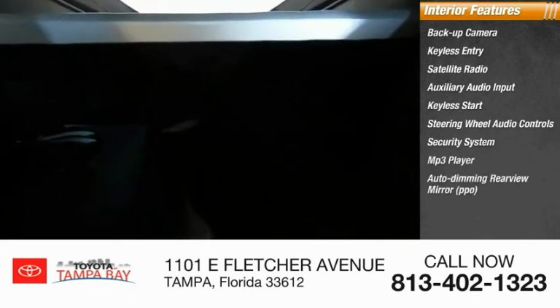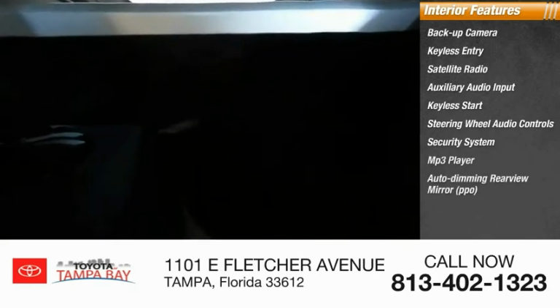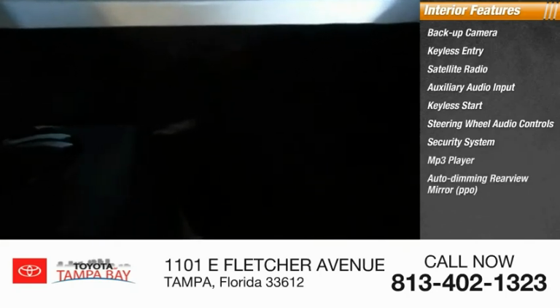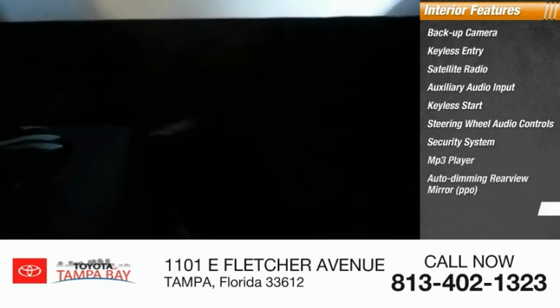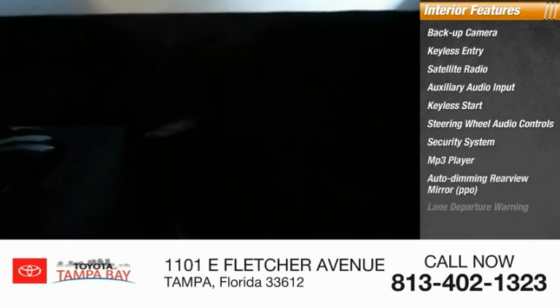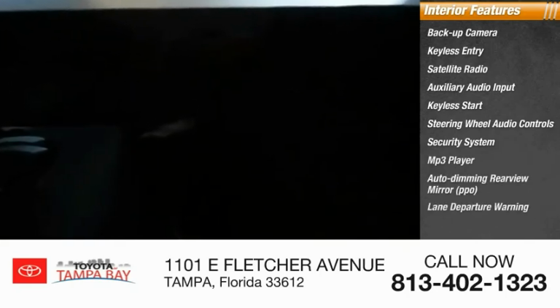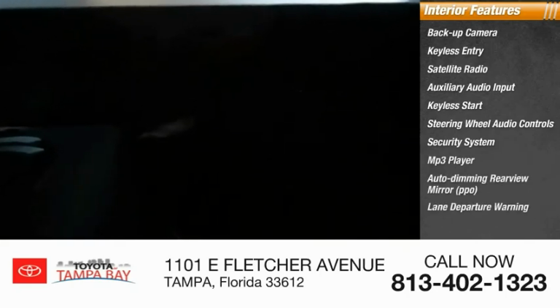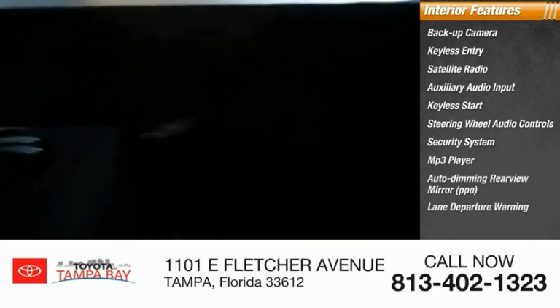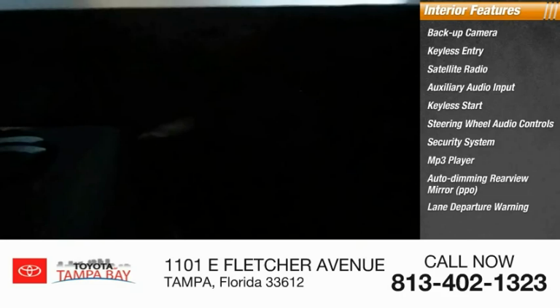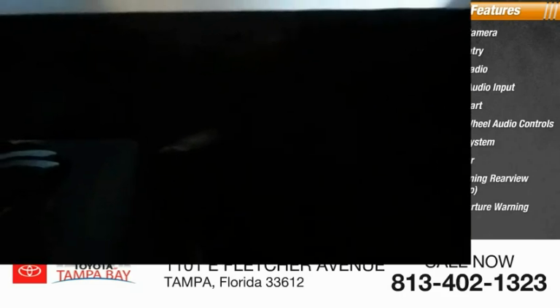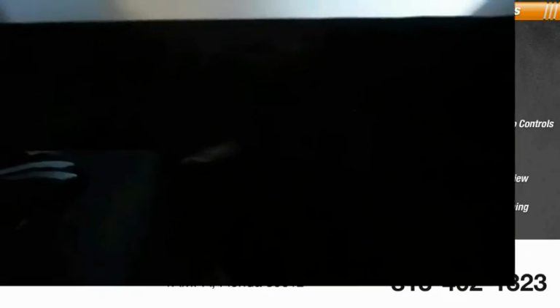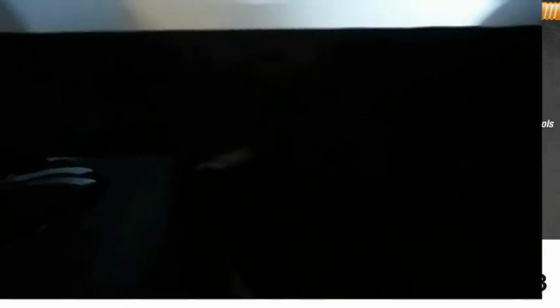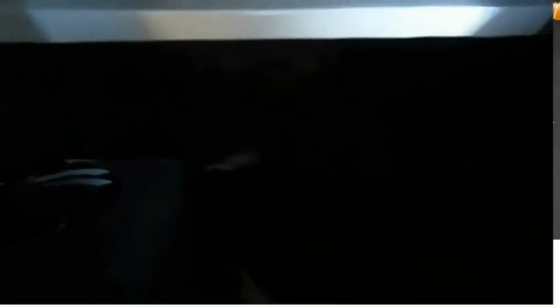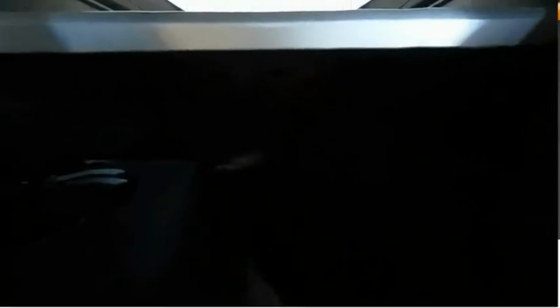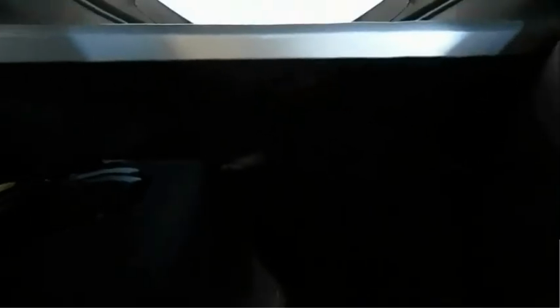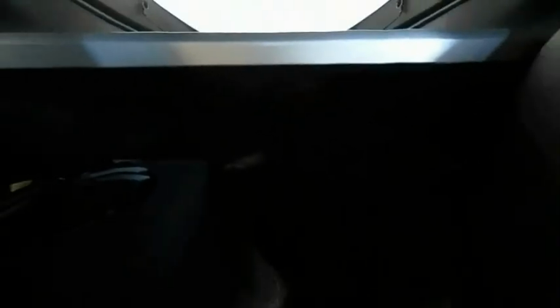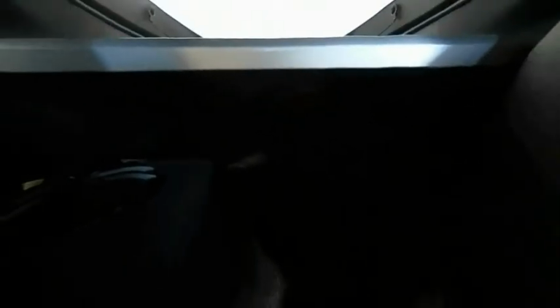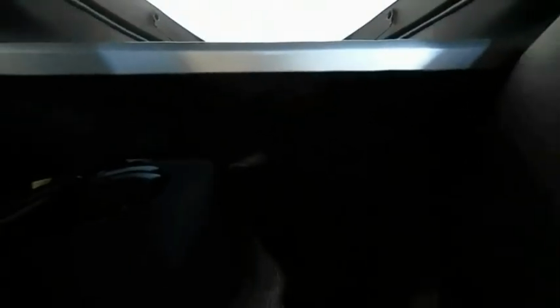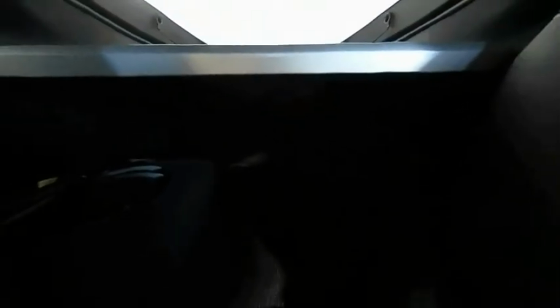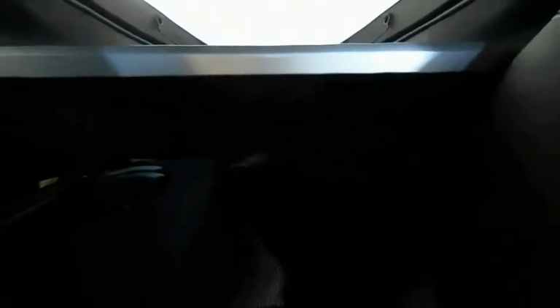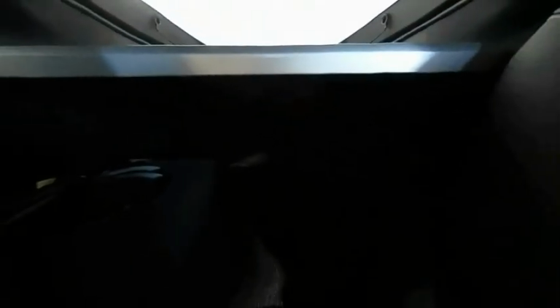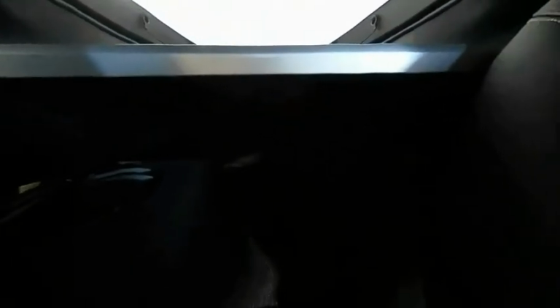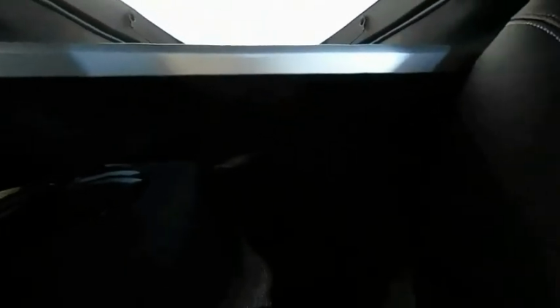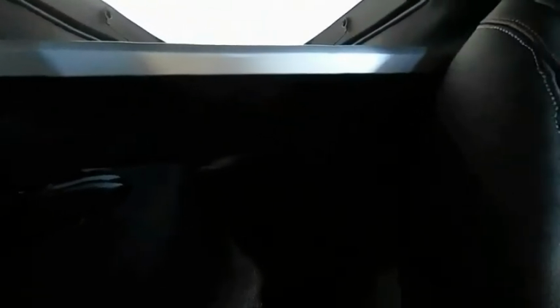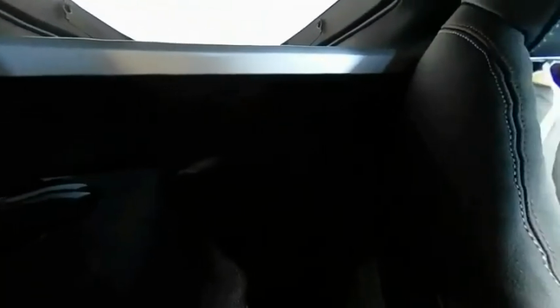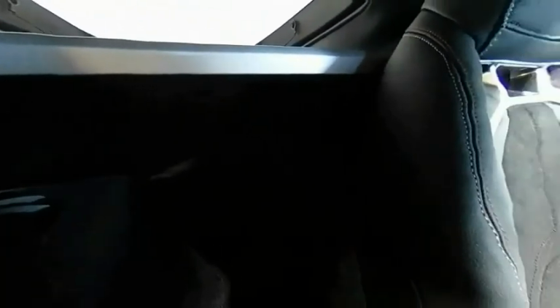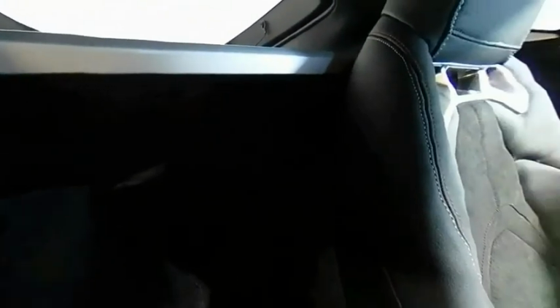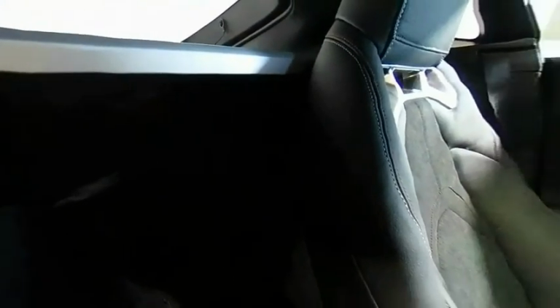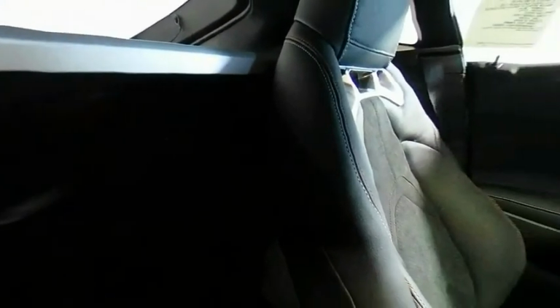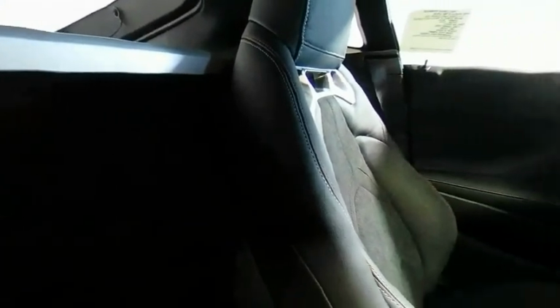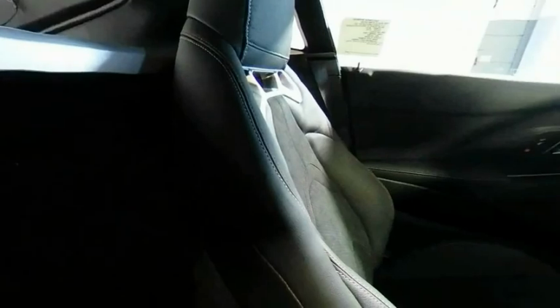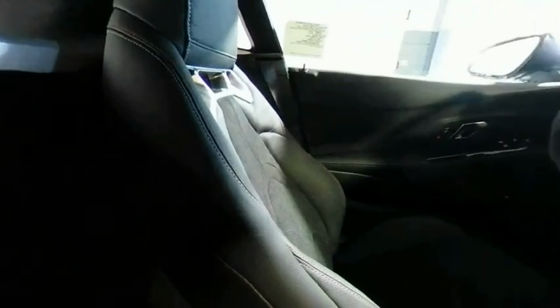PPO, lane departure warning. Searching for a dependable vehicle that looks great too? You found it, so stop in today.